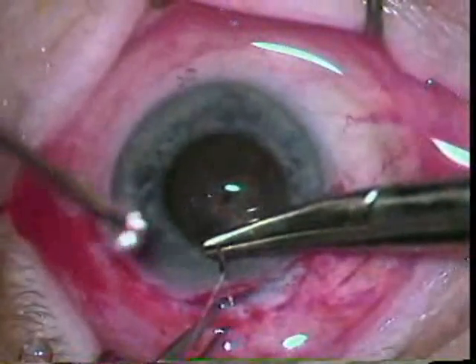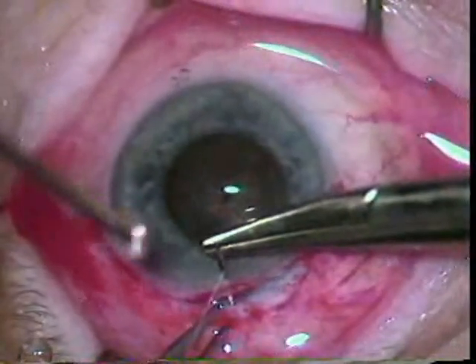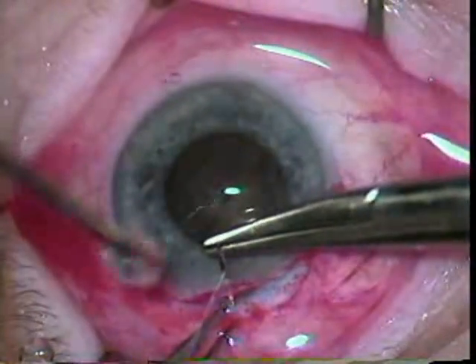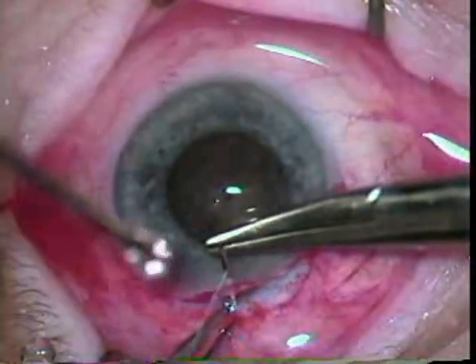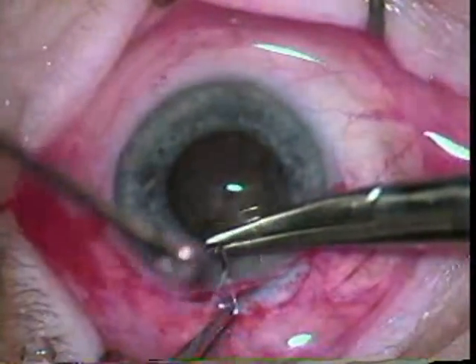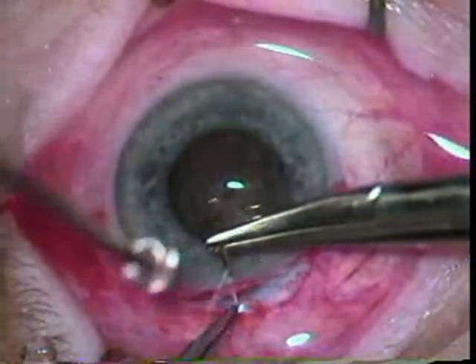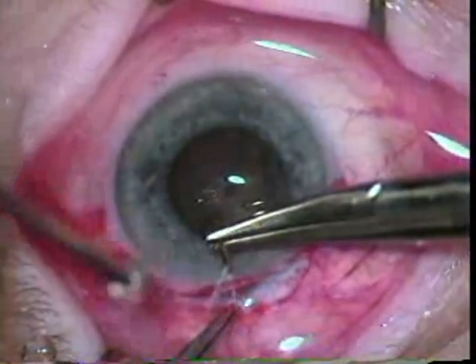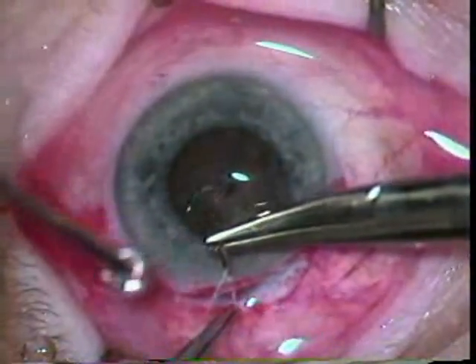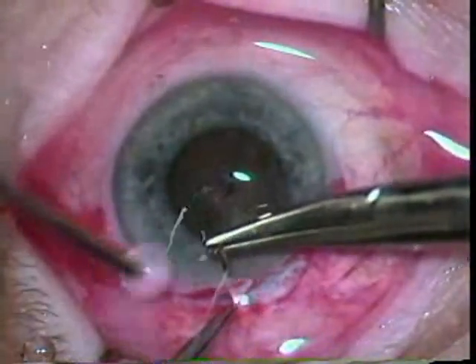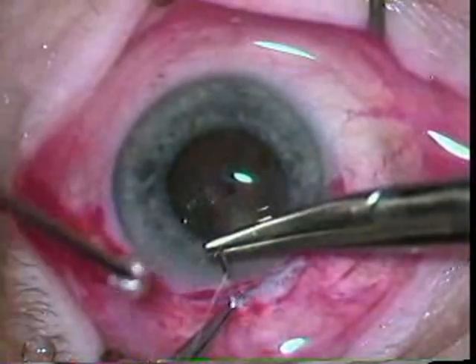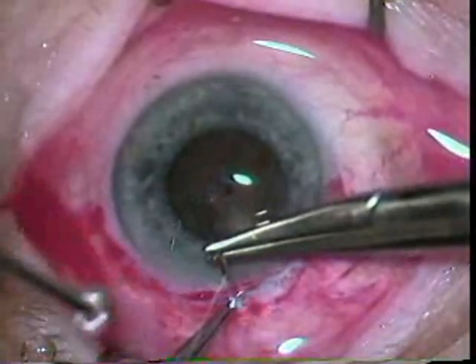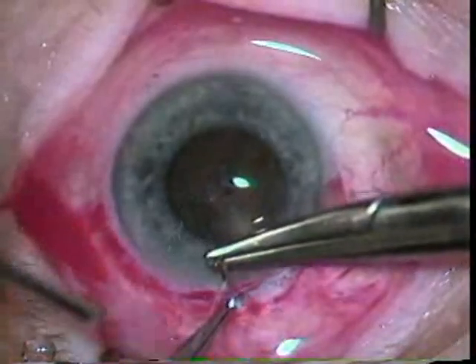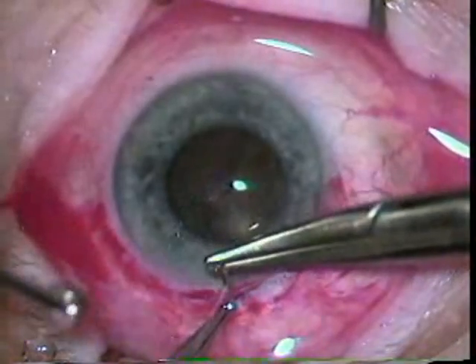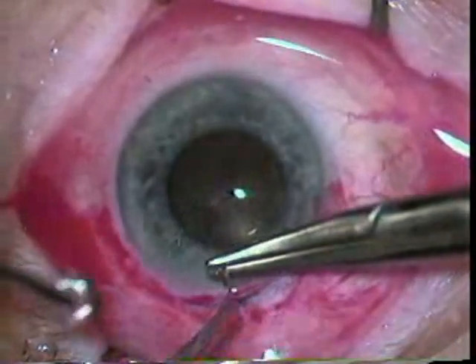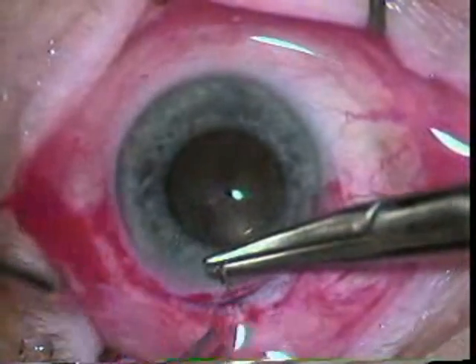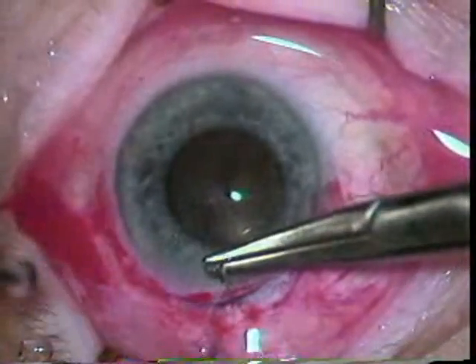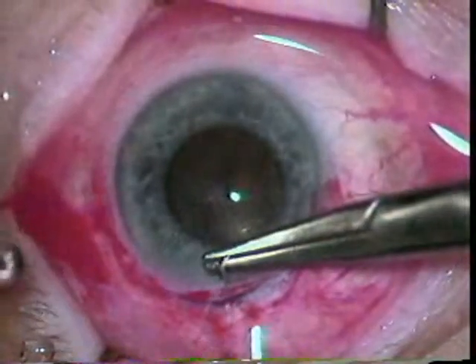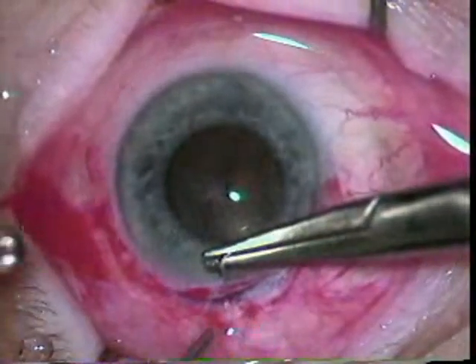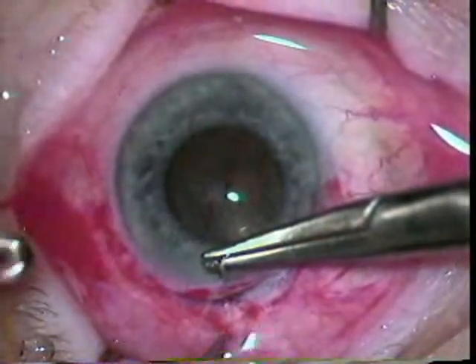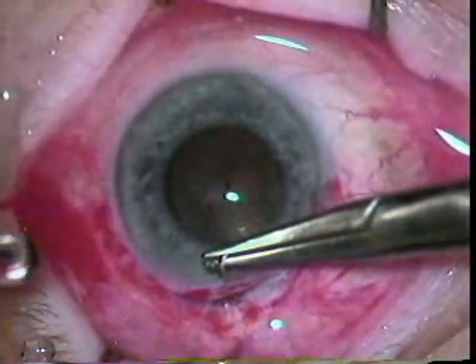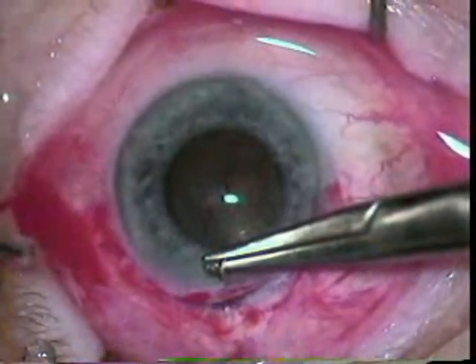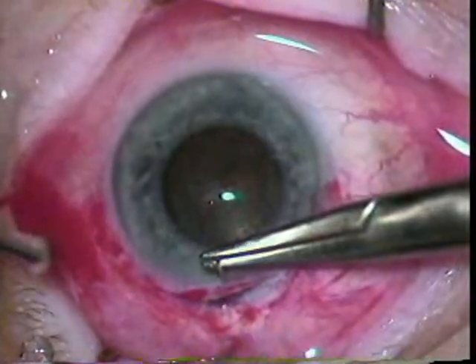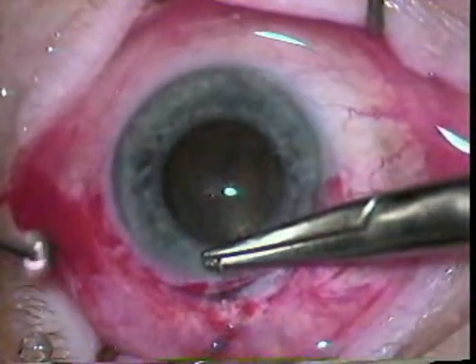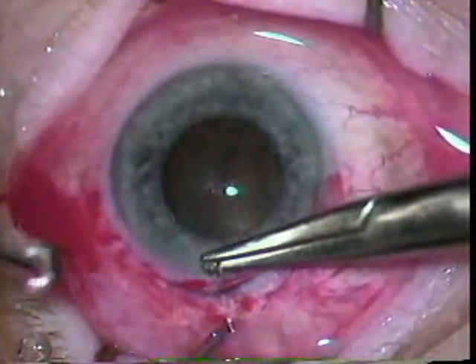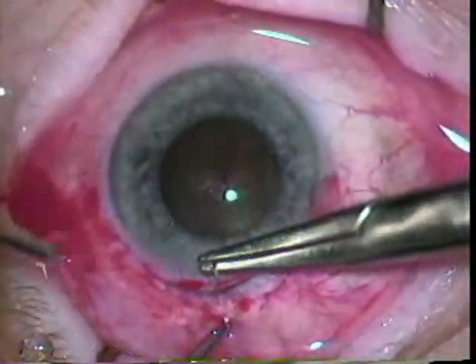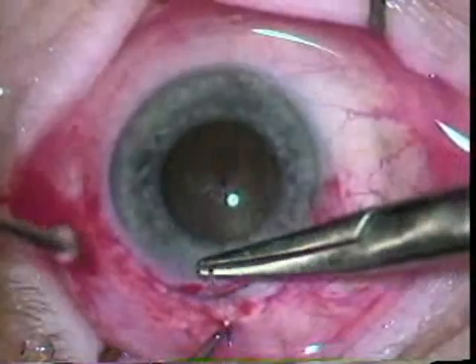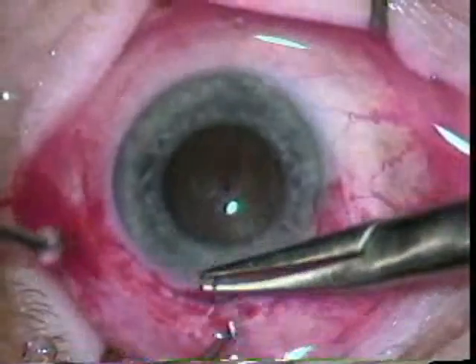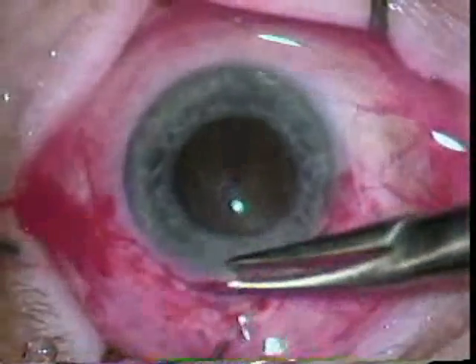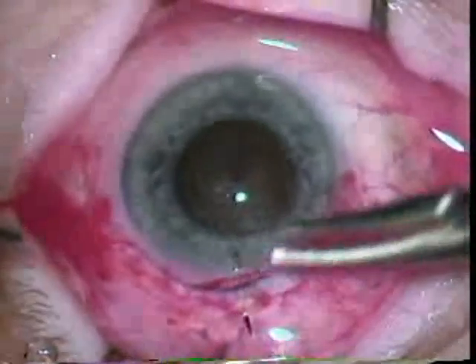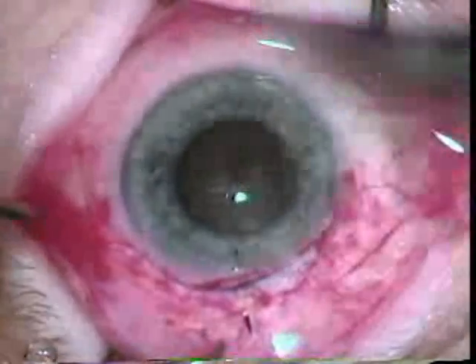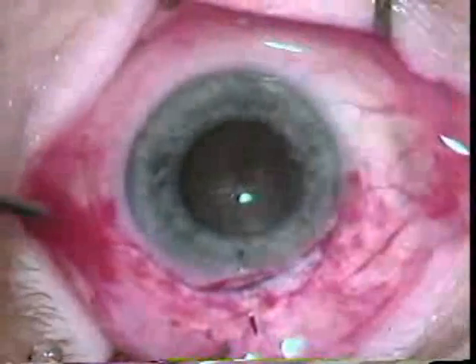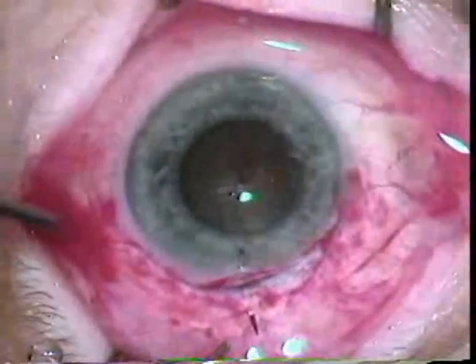A safety suture is placed using 7-0 Vicryl. This safety suture would allow you to quickly close the eye should you have a choroidal hemorrhage.